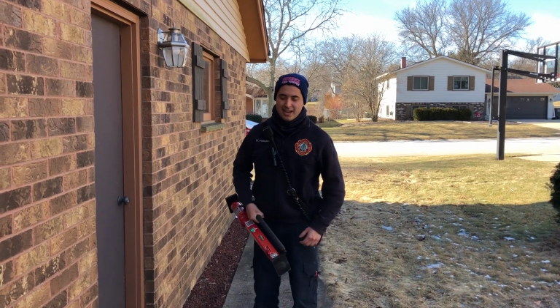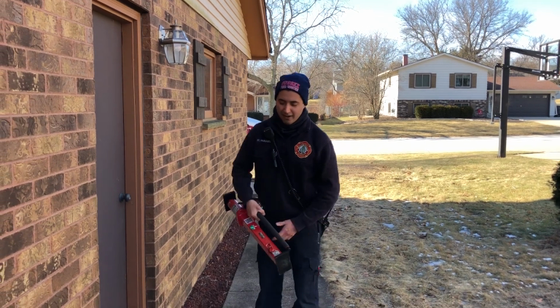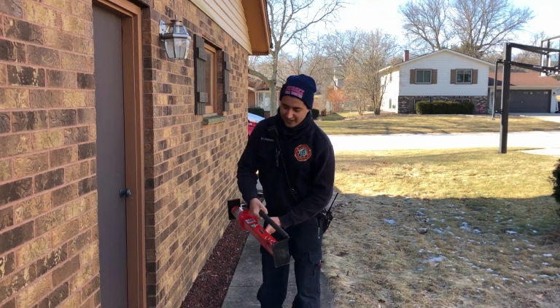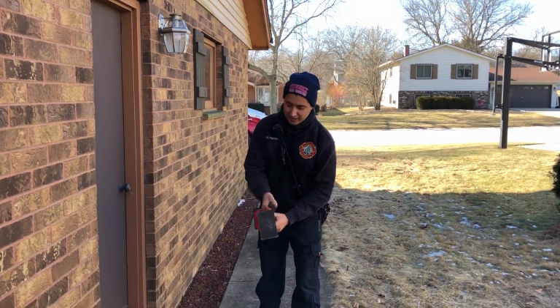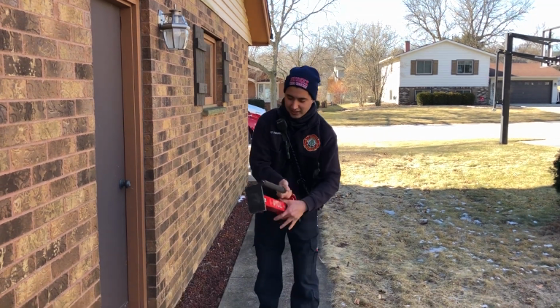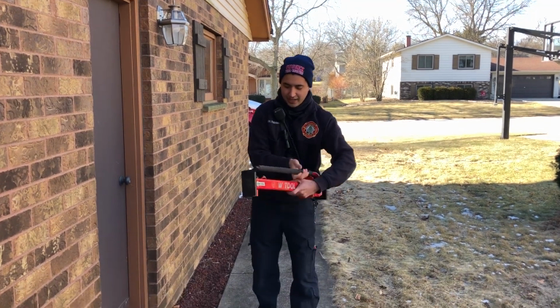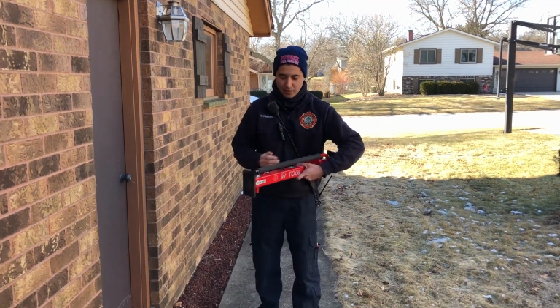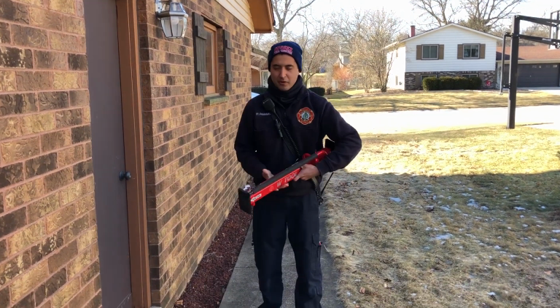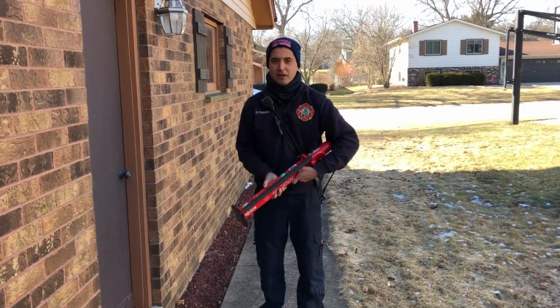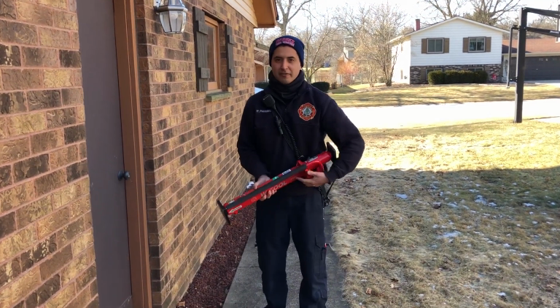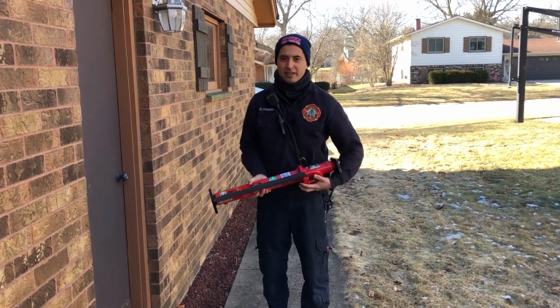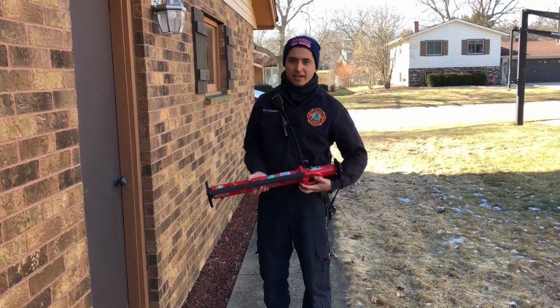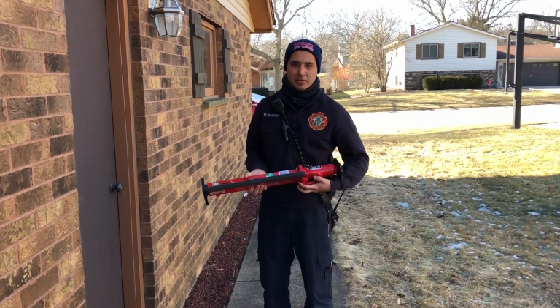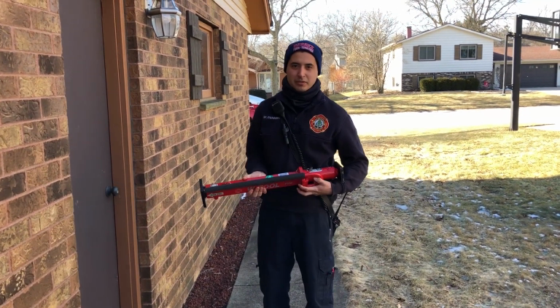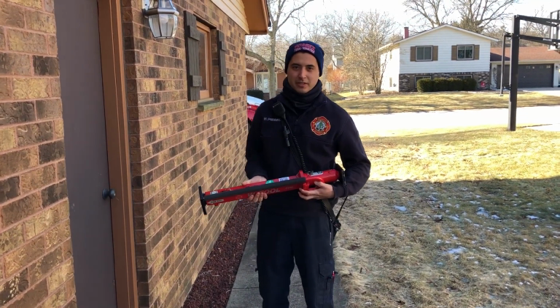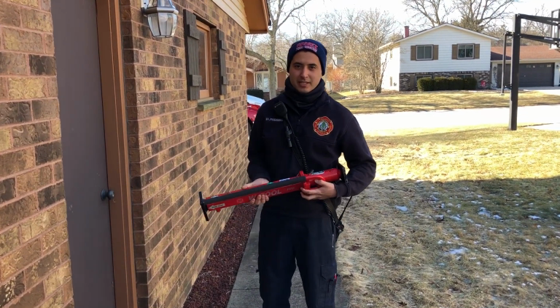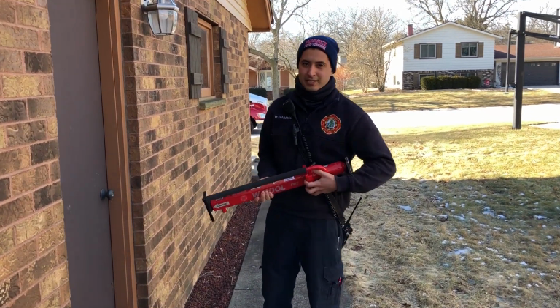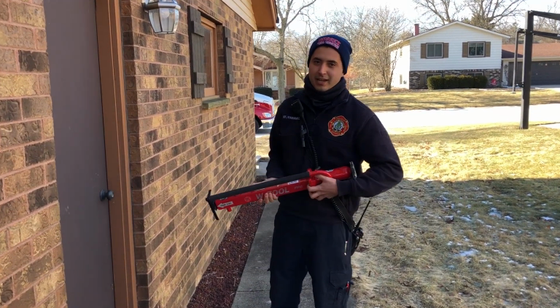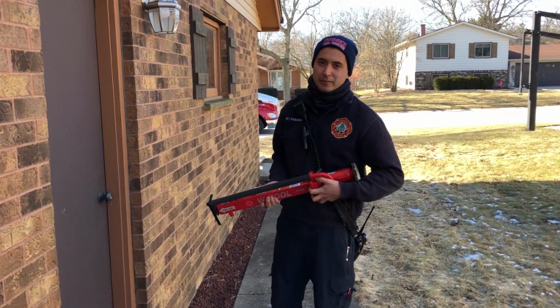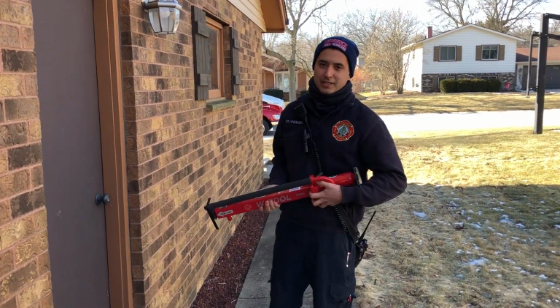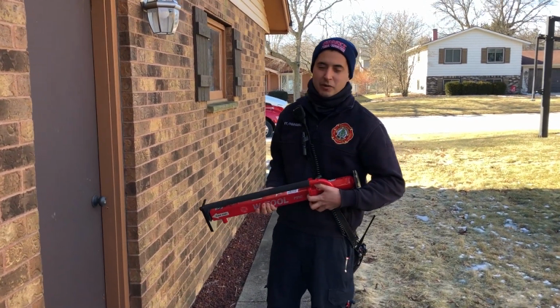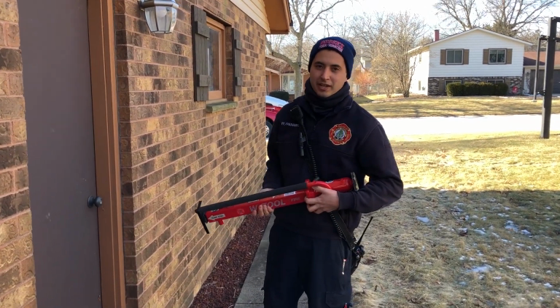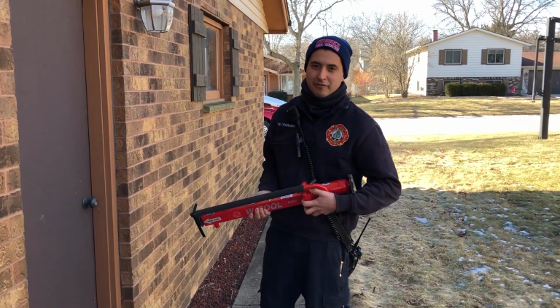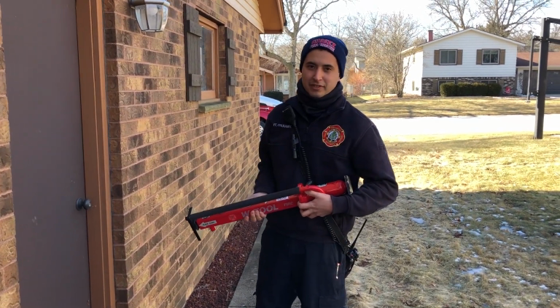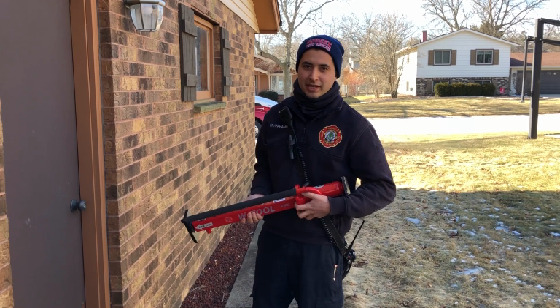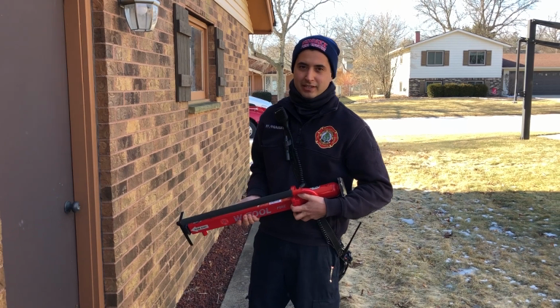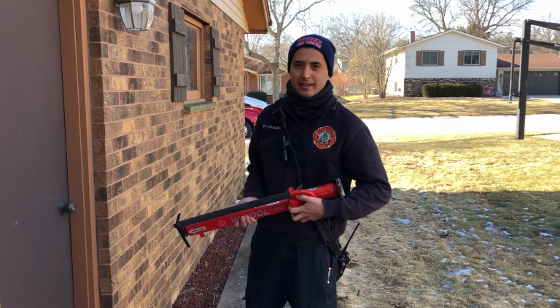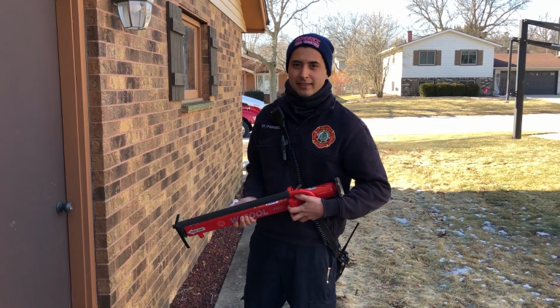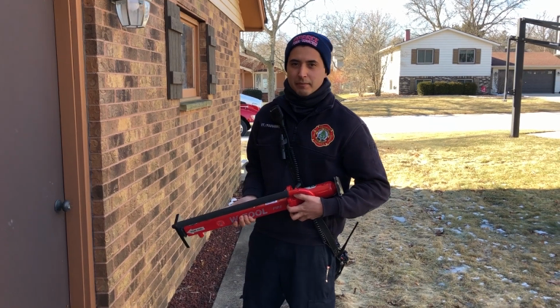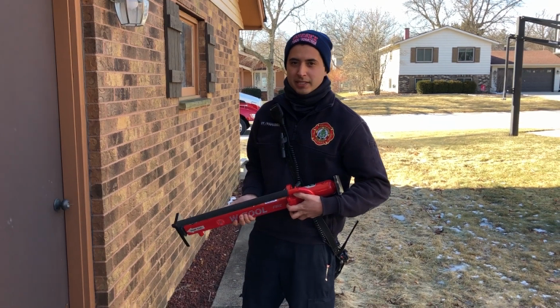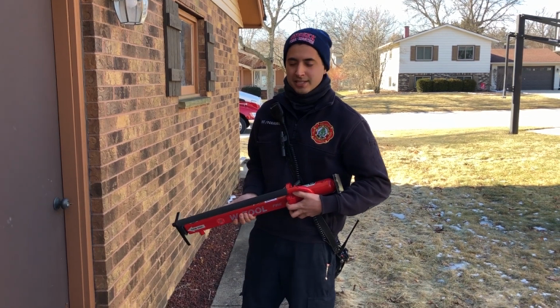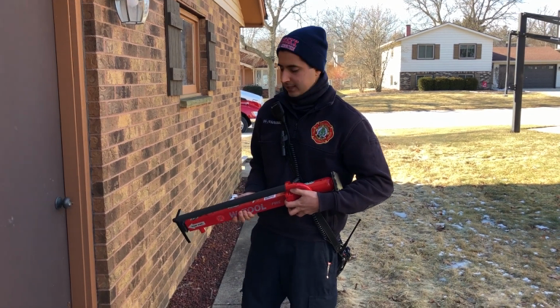All right, so today we're going over the W-Tool. This is Captain 2958 underneath the bench seat.